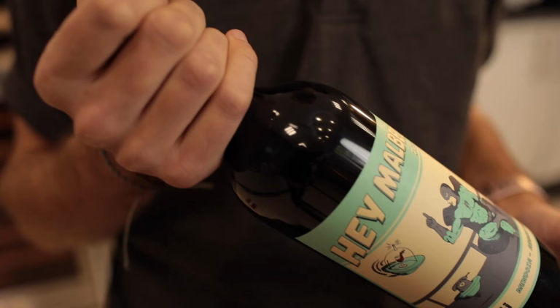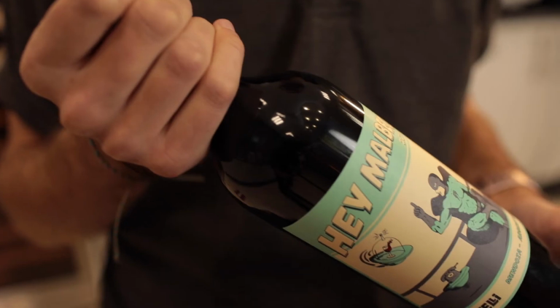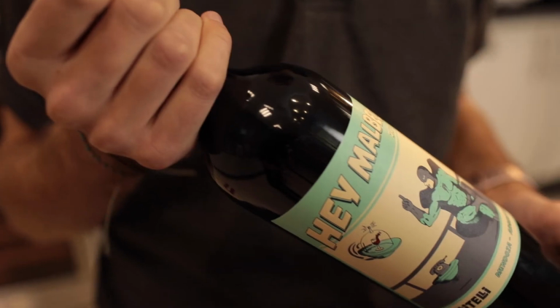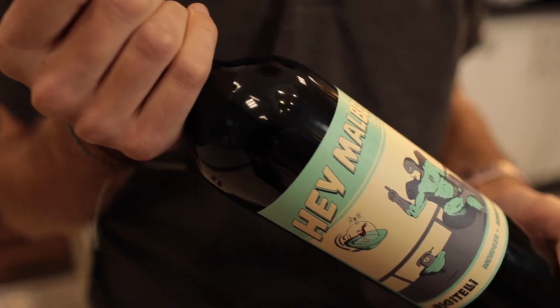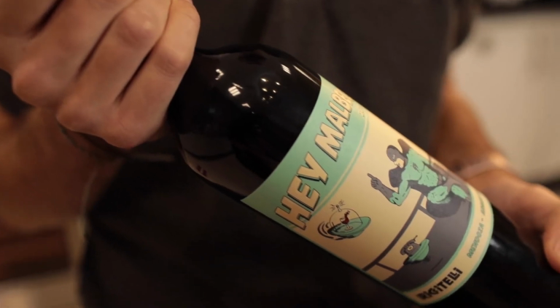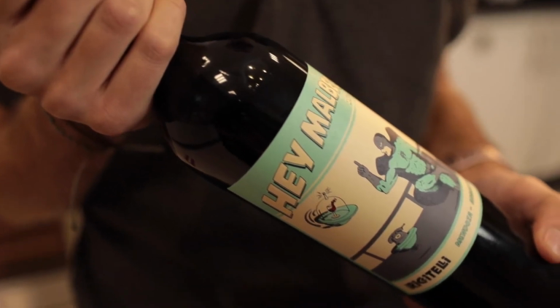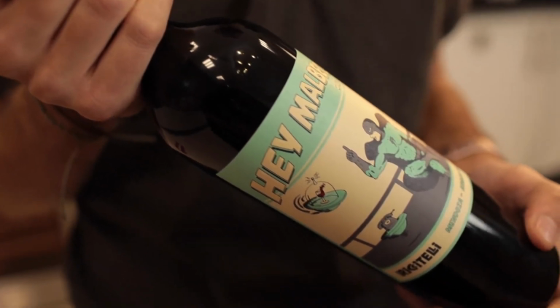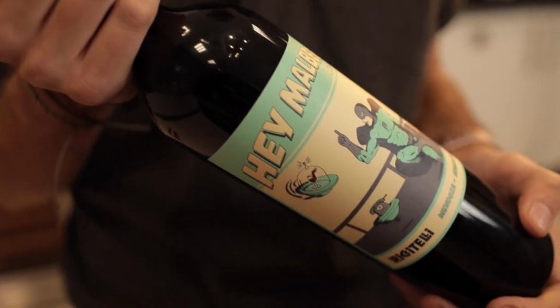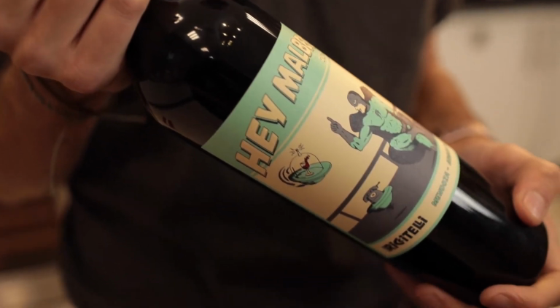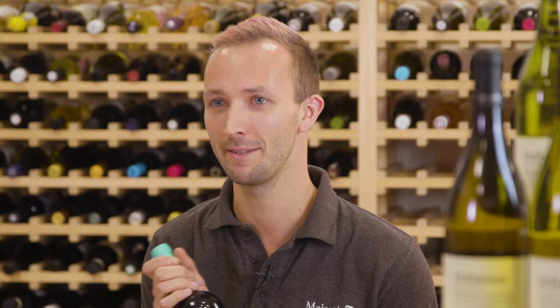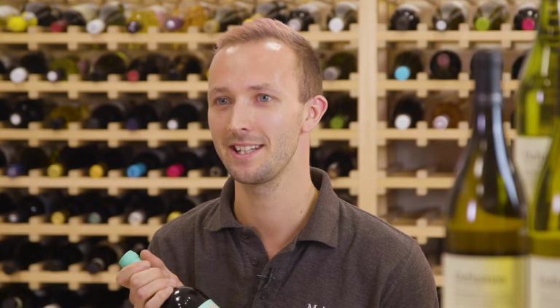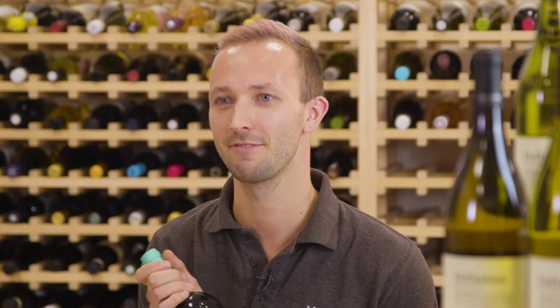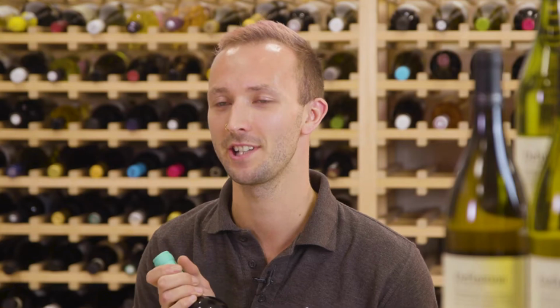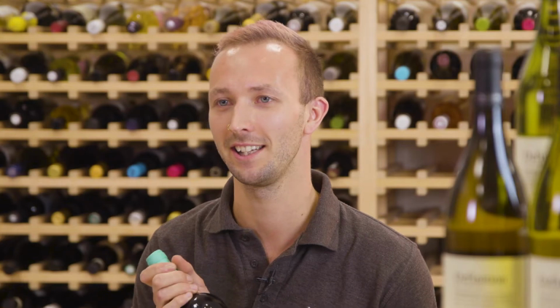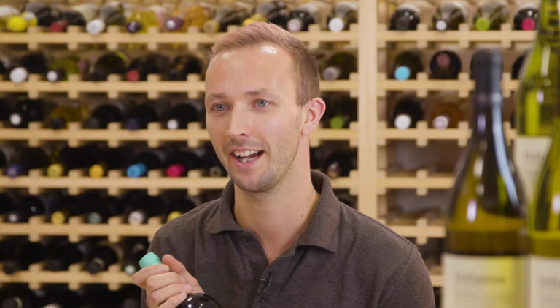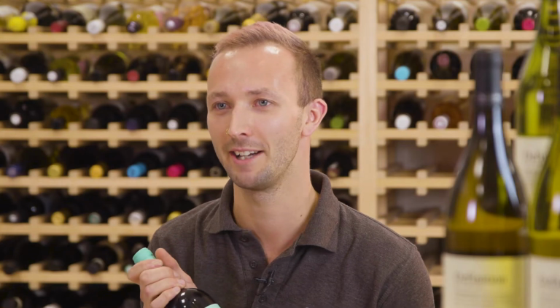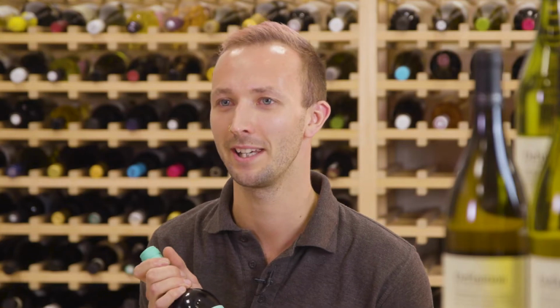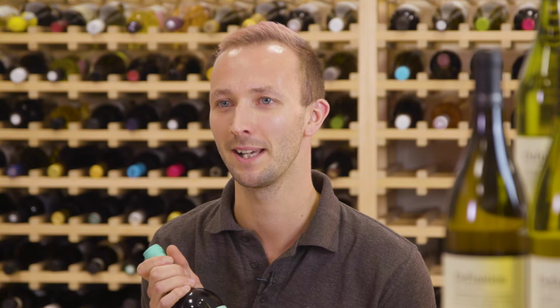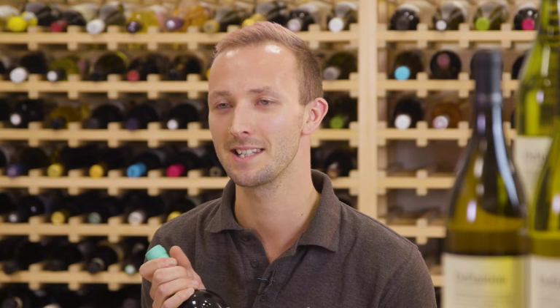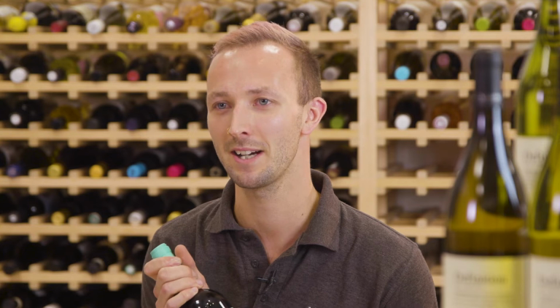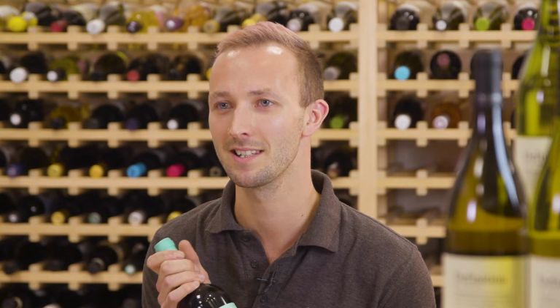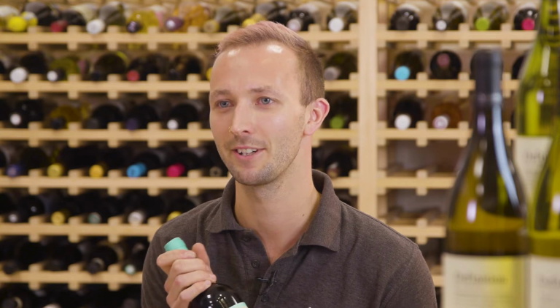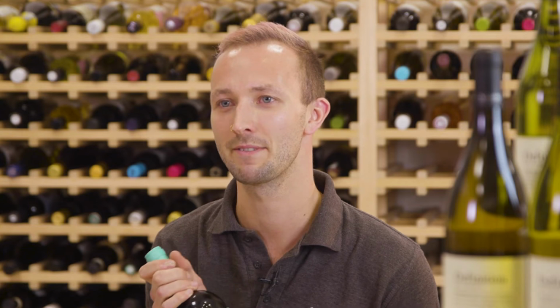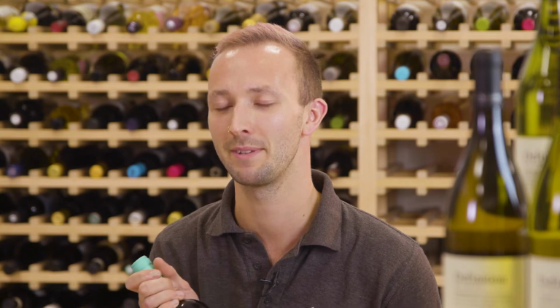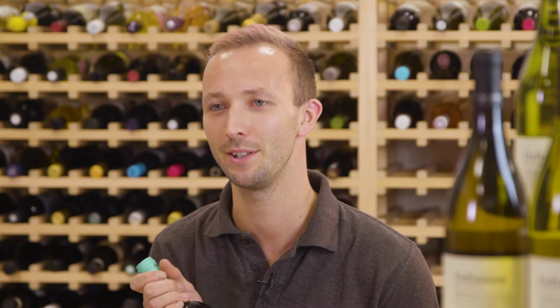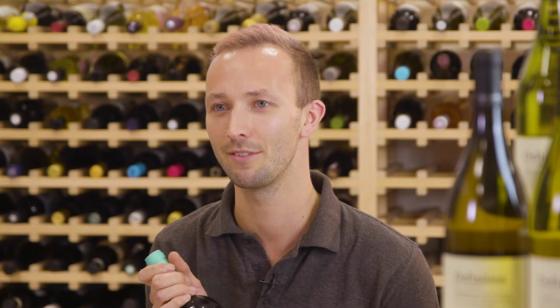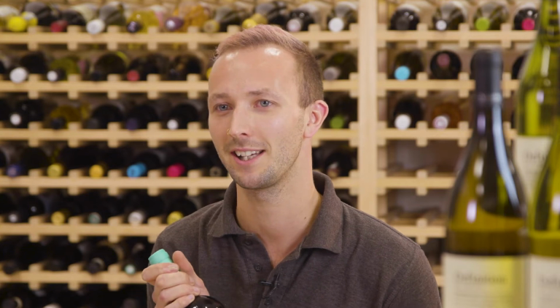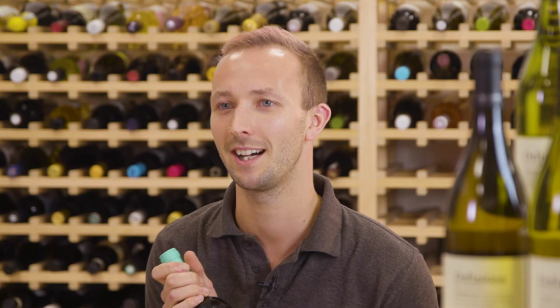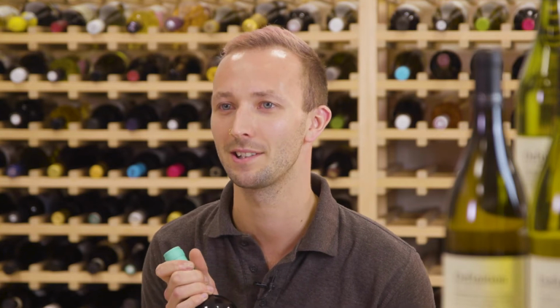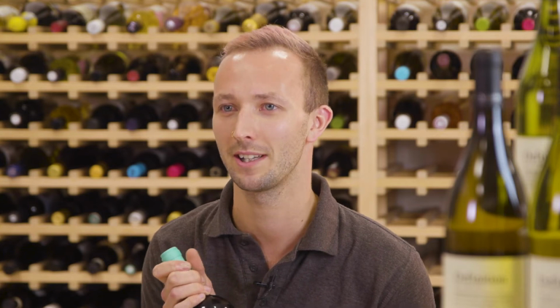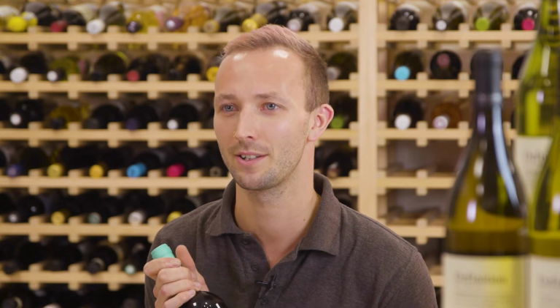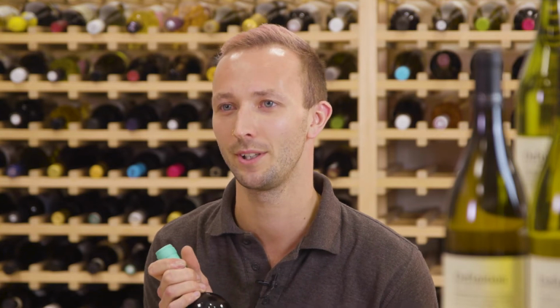So this is Hey Malbec. It's by Matthias Ricciatelli. He blends parcels of grapes from the Uco Valley and Lujan de Cuyo.